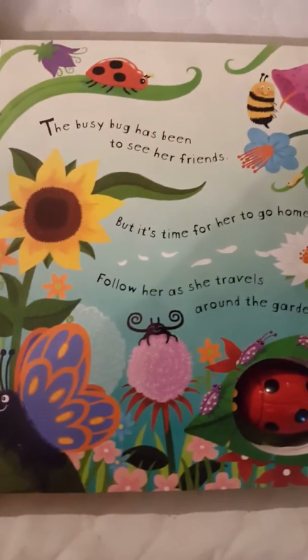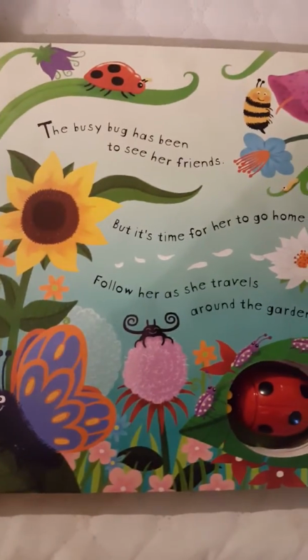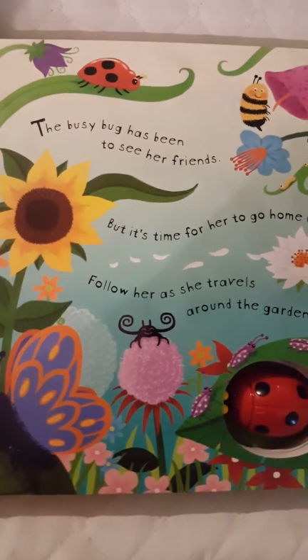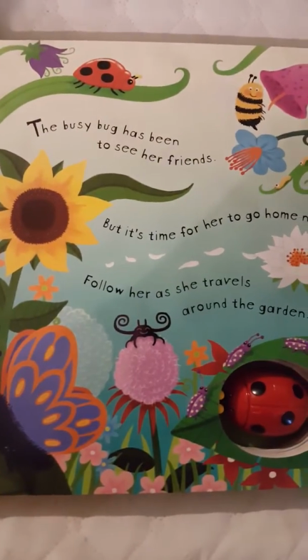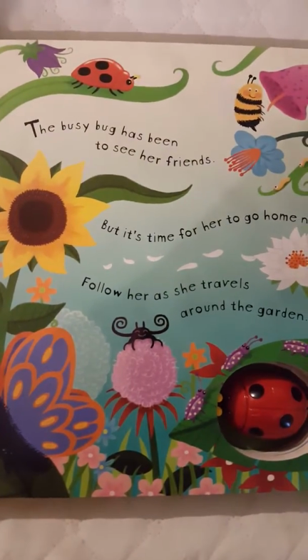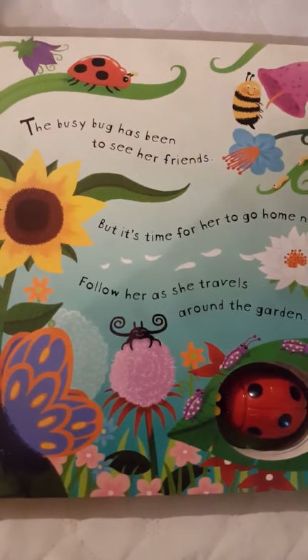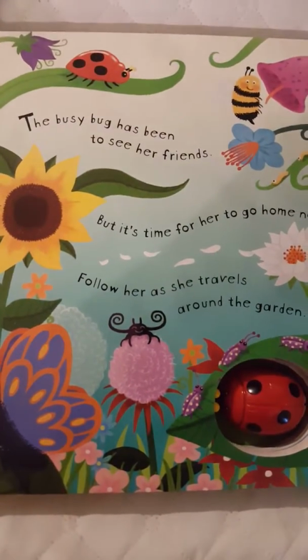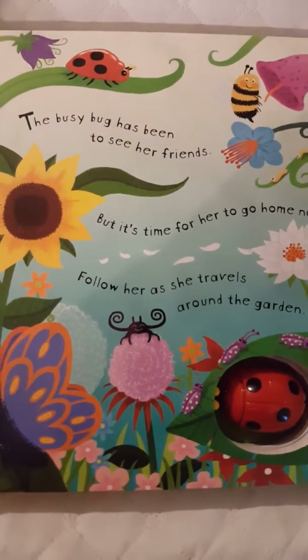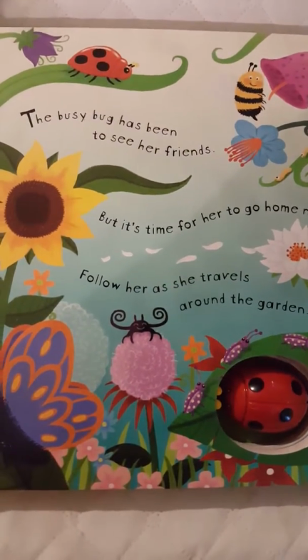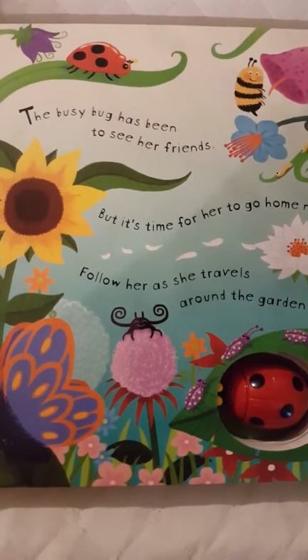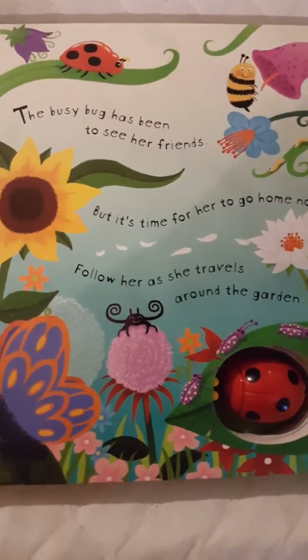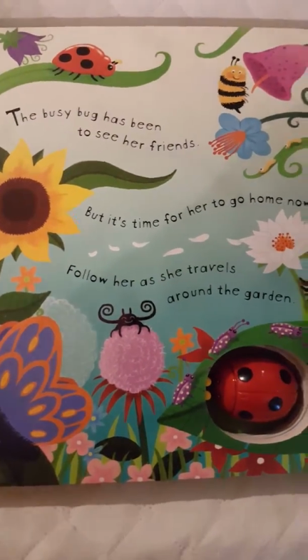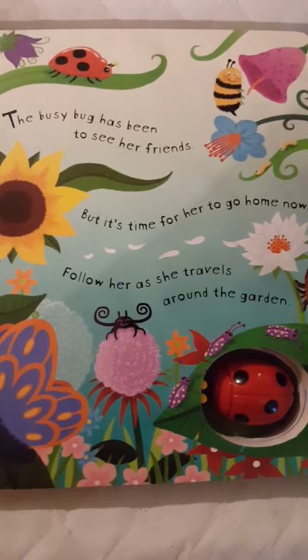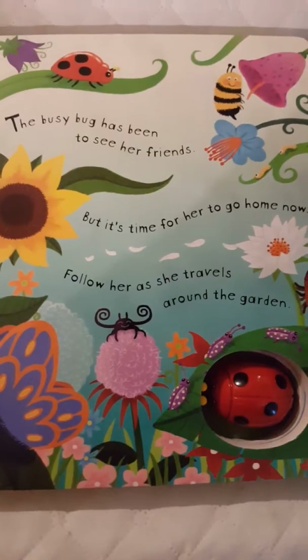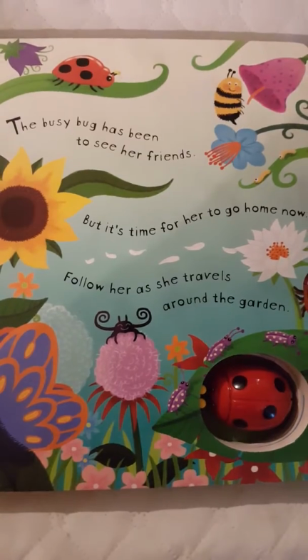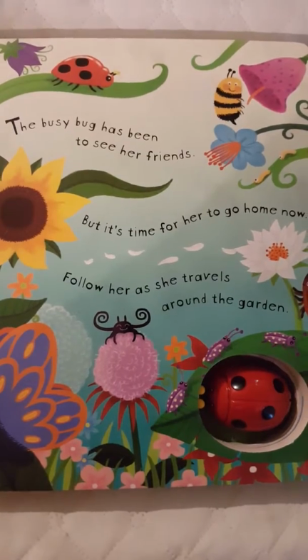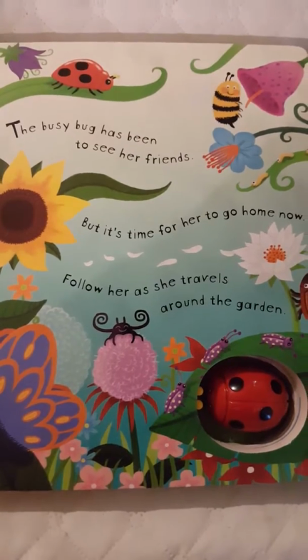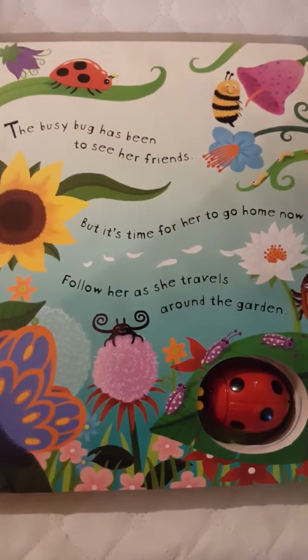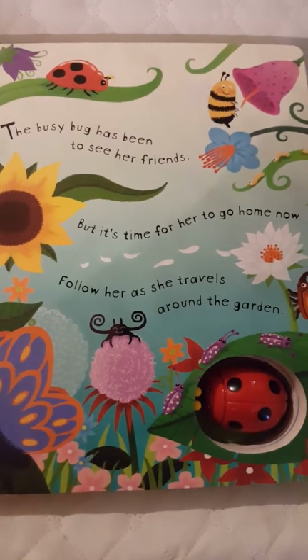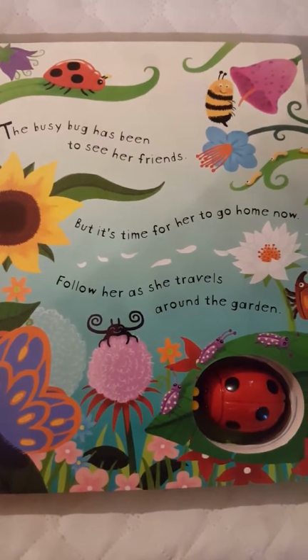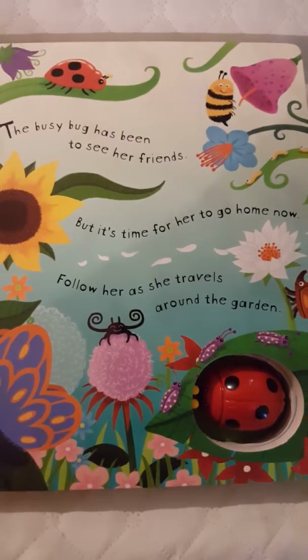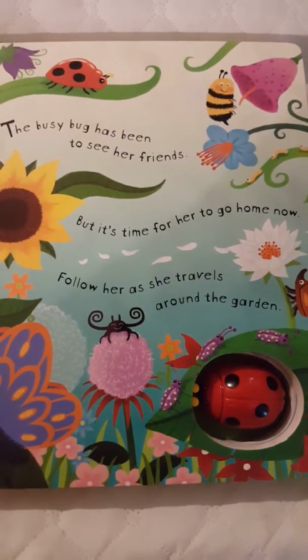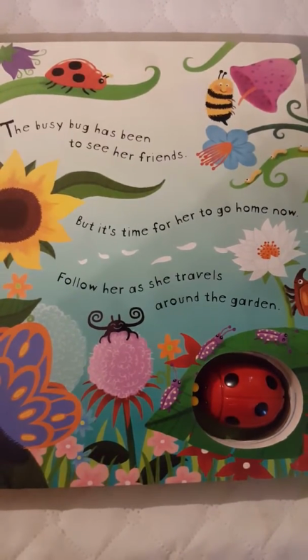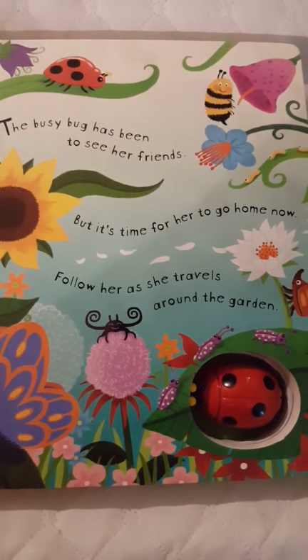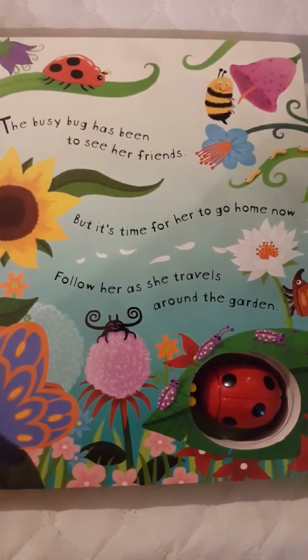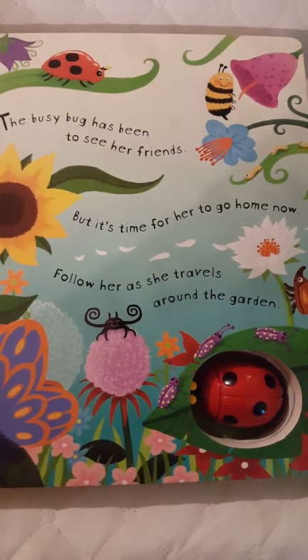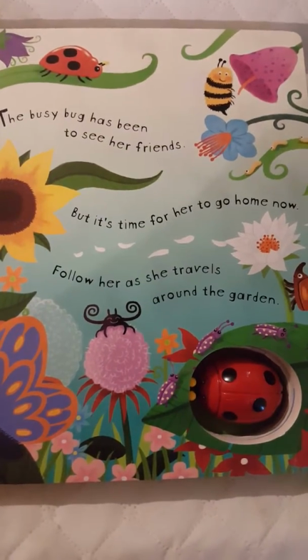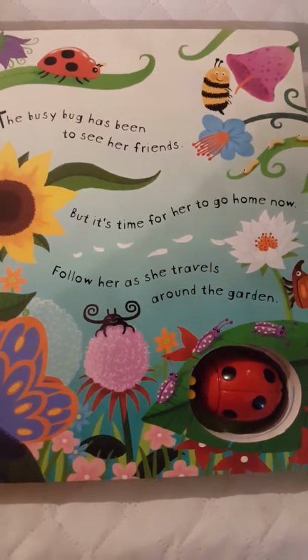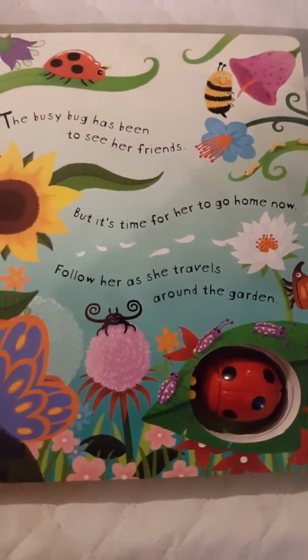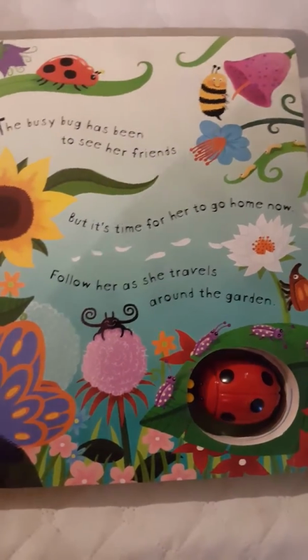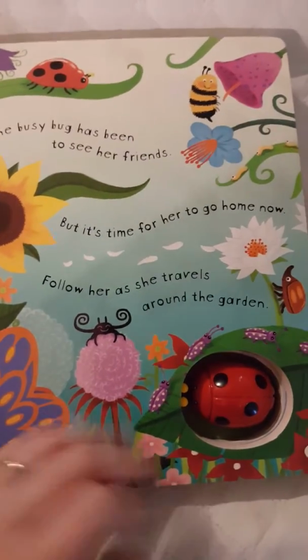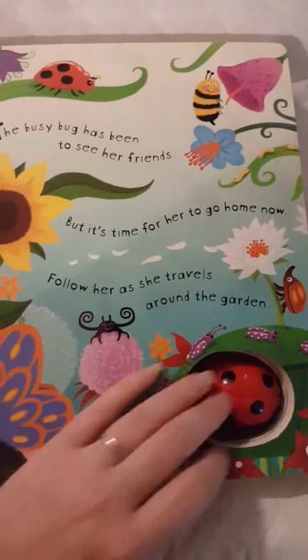The busy bug has been to see her friends, but it's time for her to go home now. Follow her as she travels around the garden.